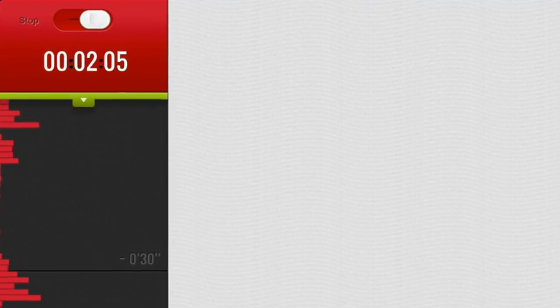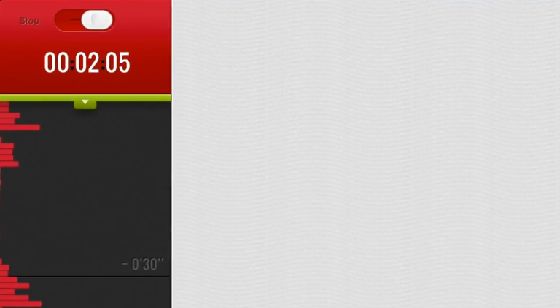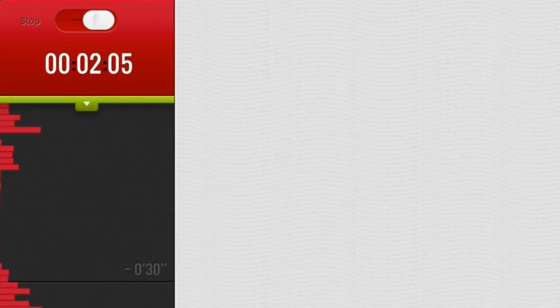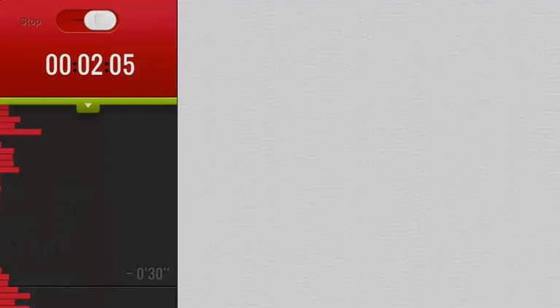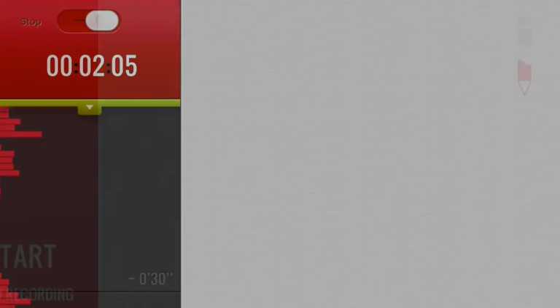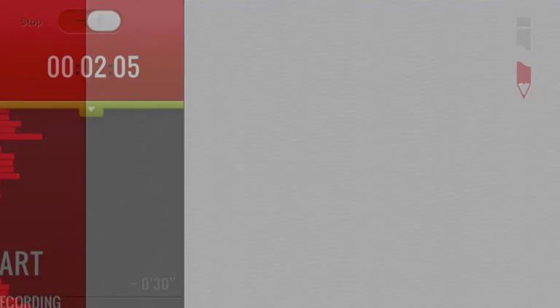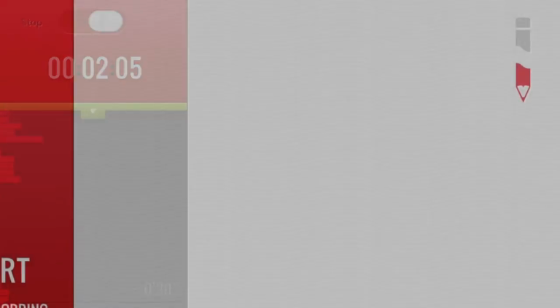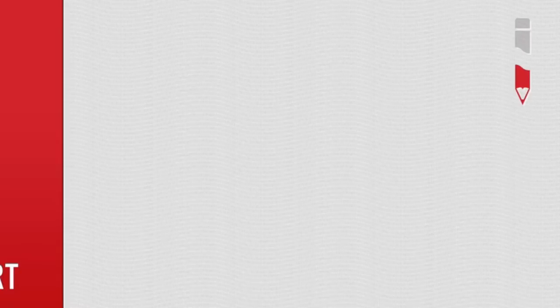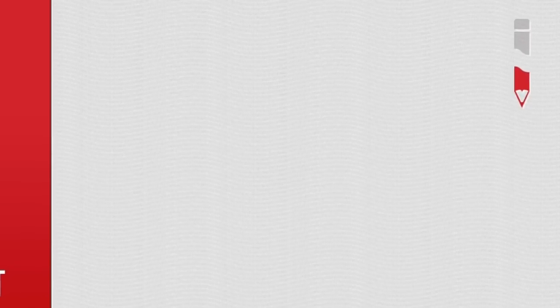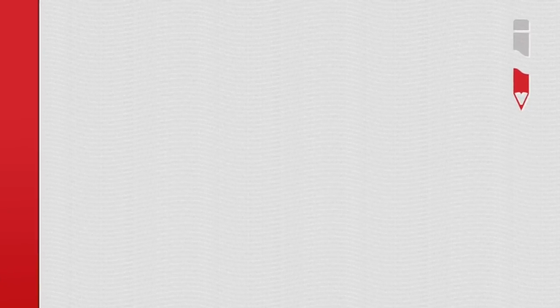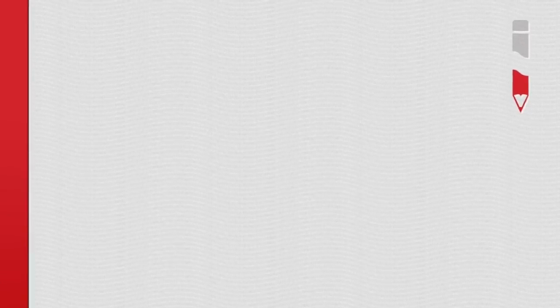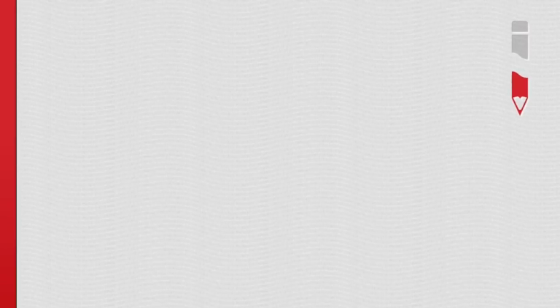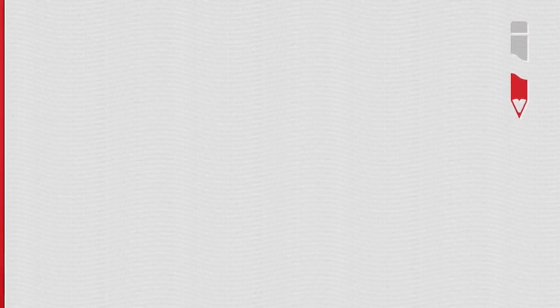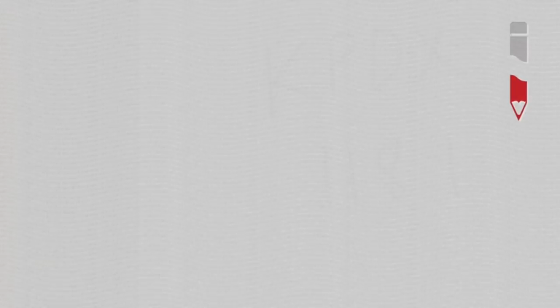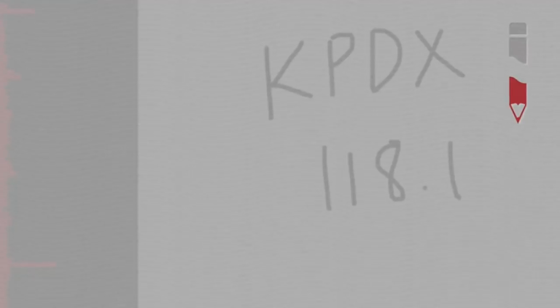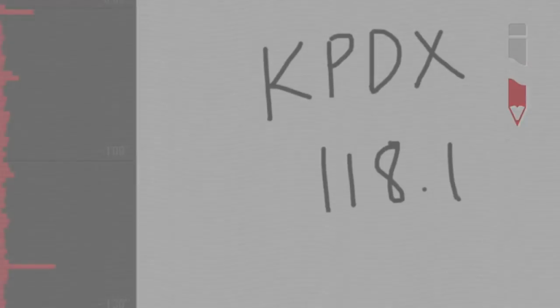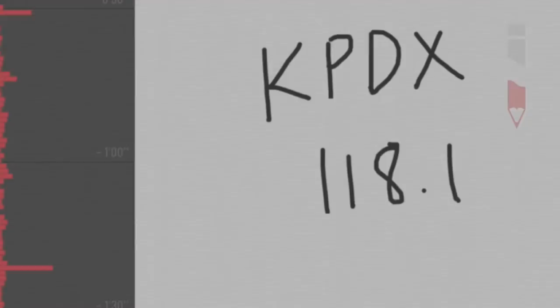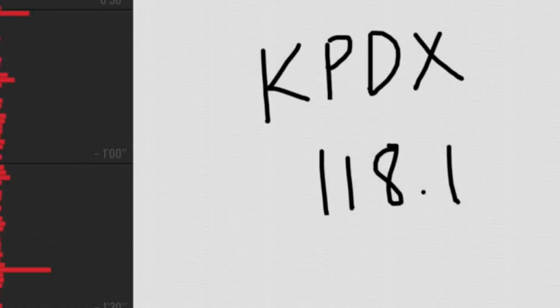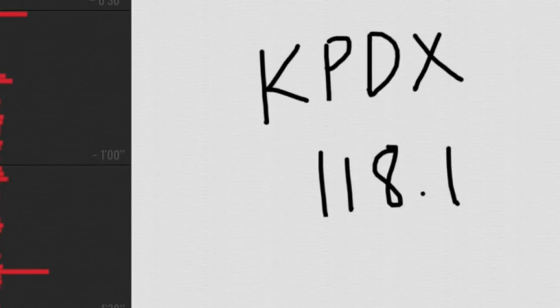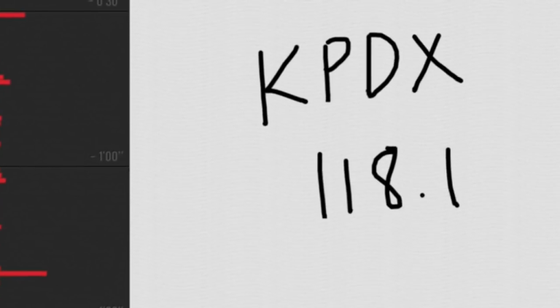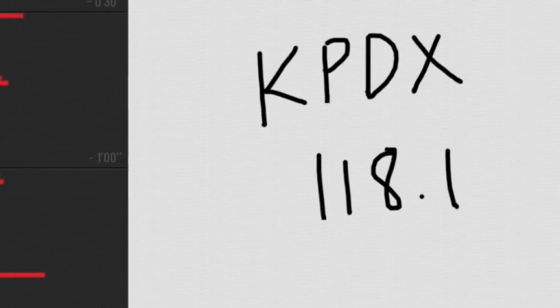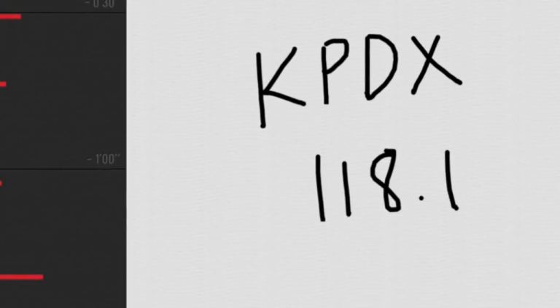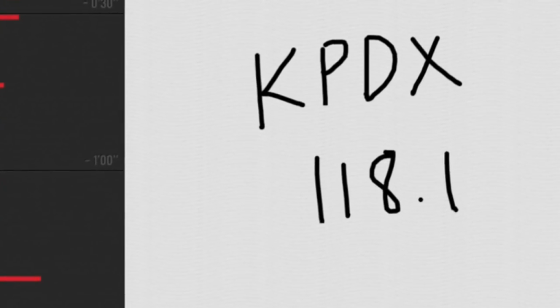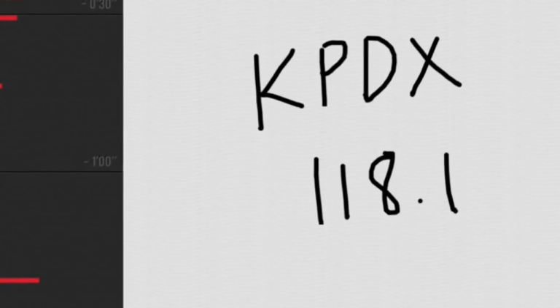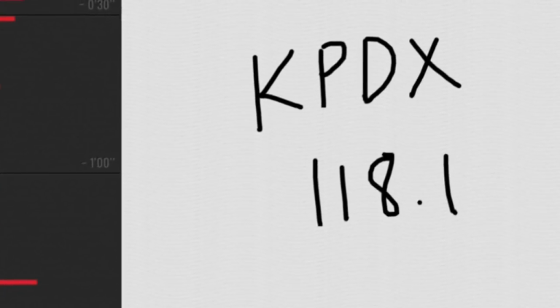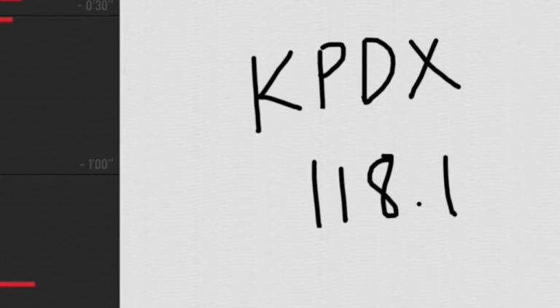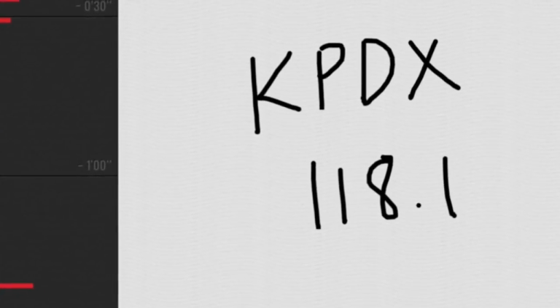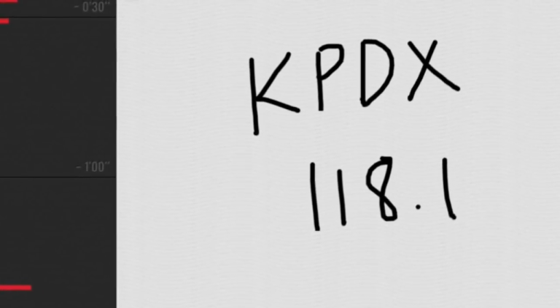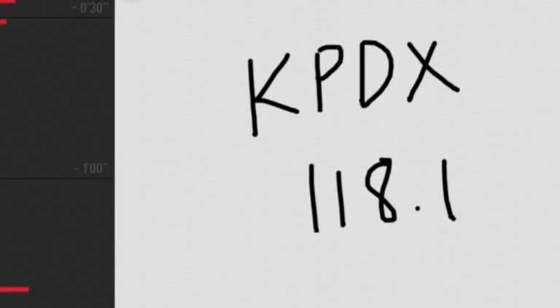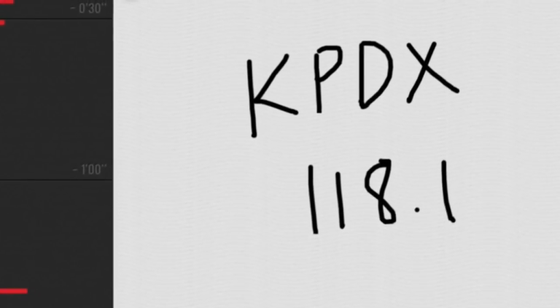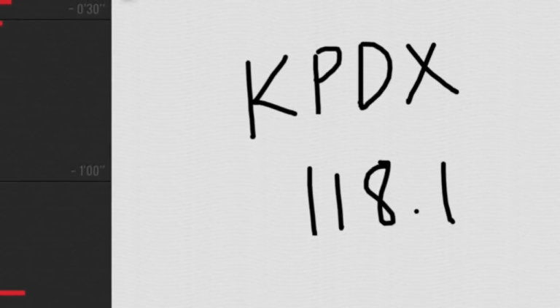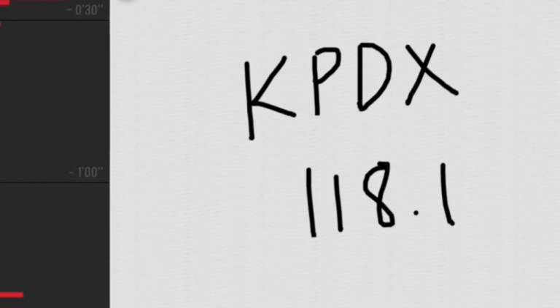On the top left is the pencil icon, and by pressing the lower half of it, you can use the scratch pad to write down clearances and other notes.